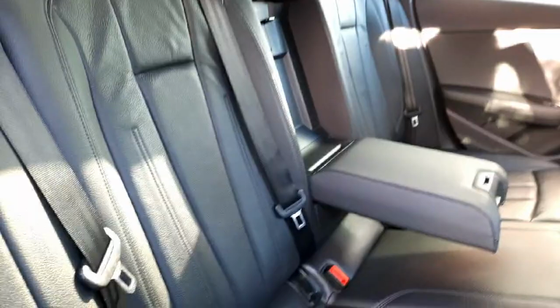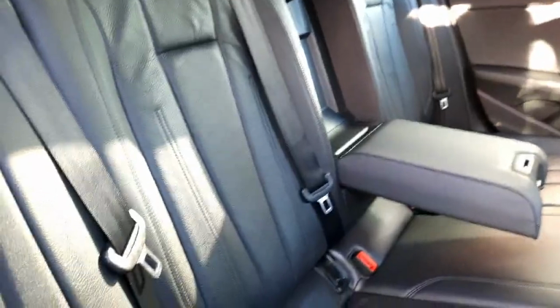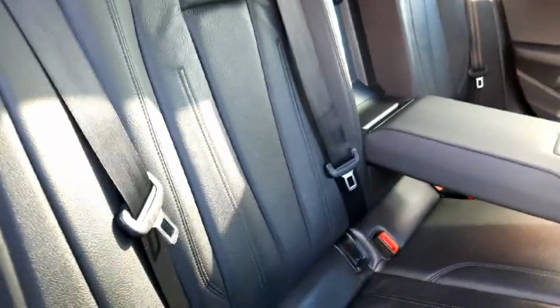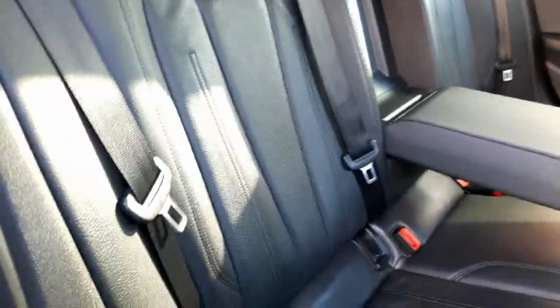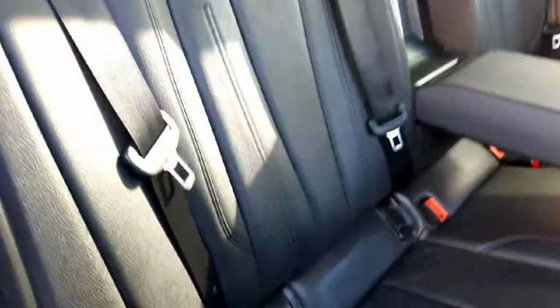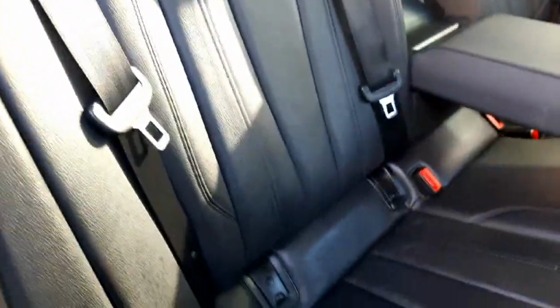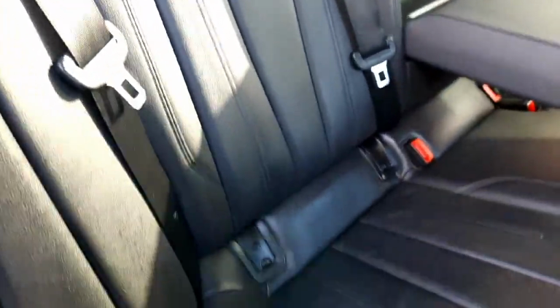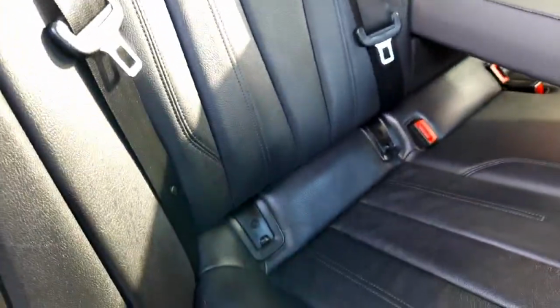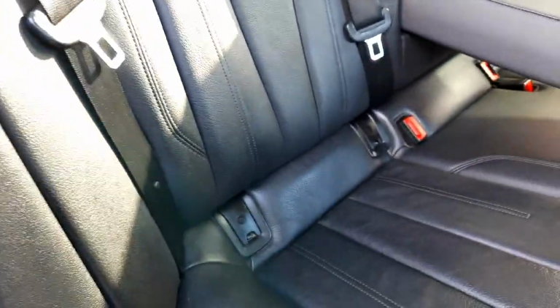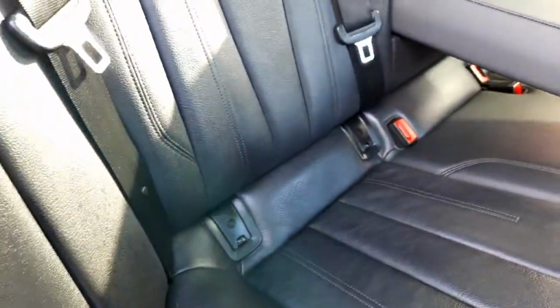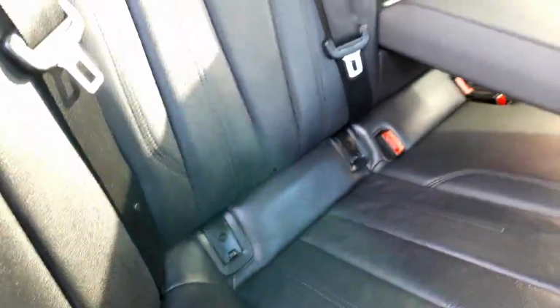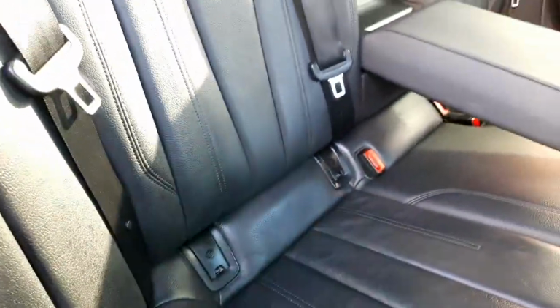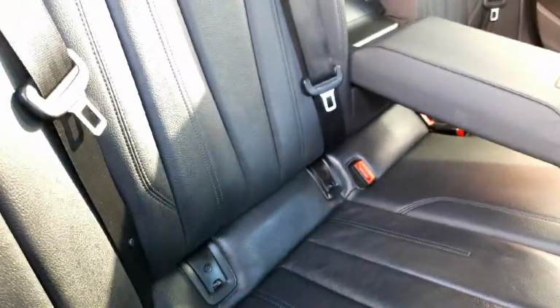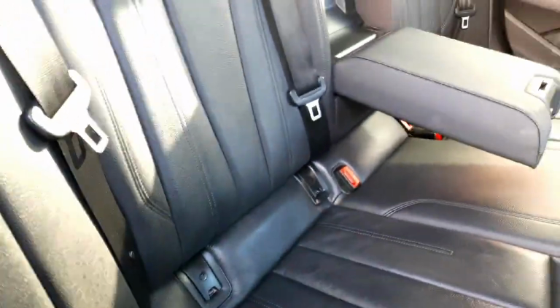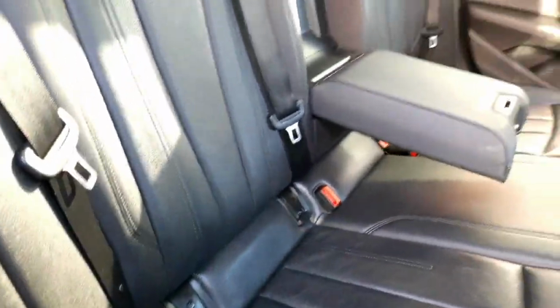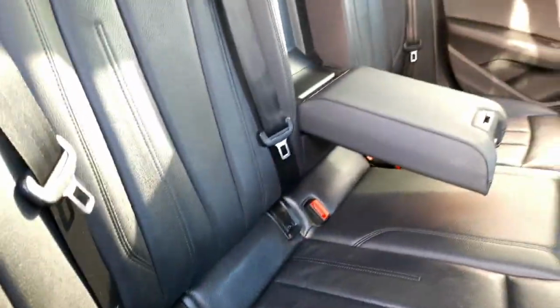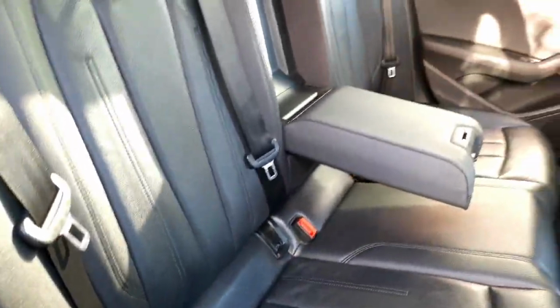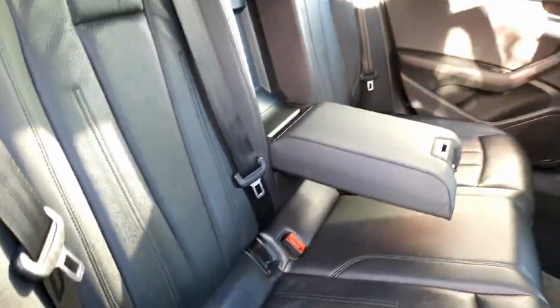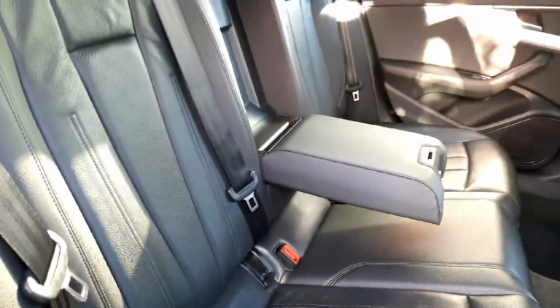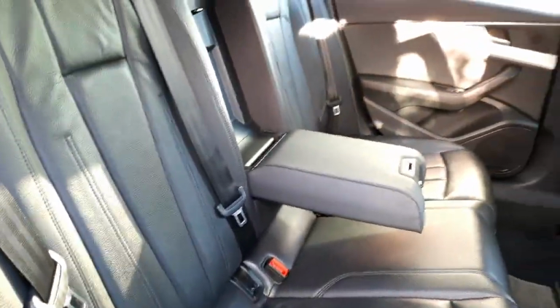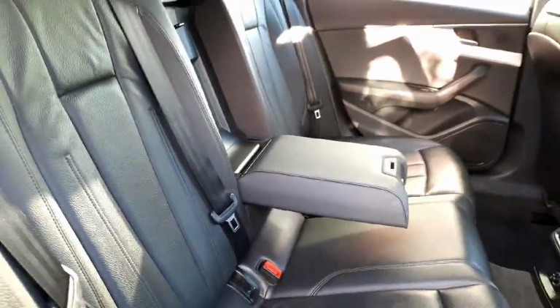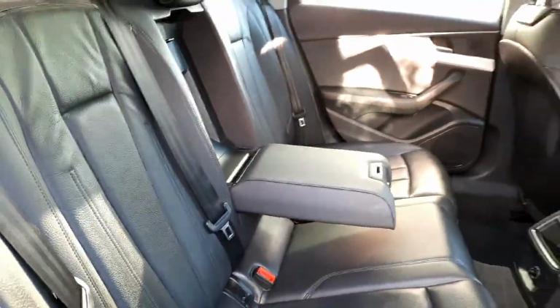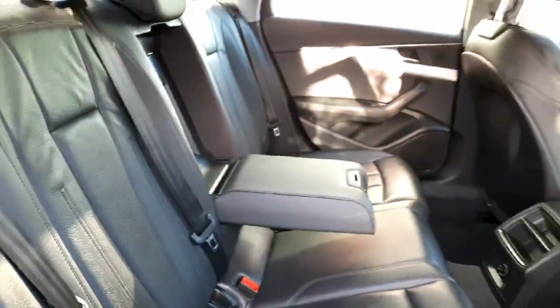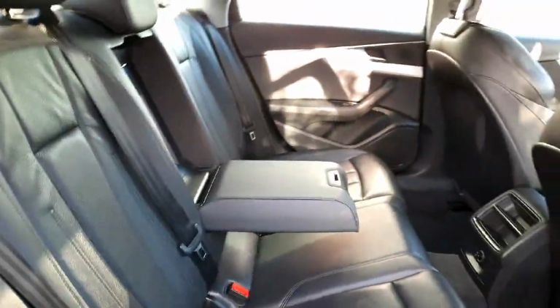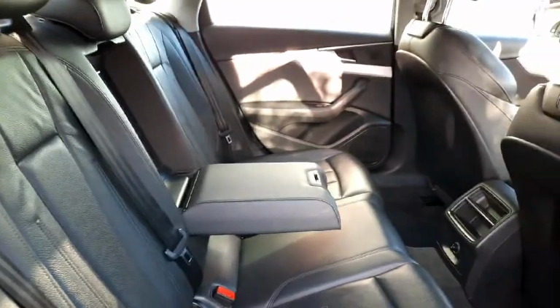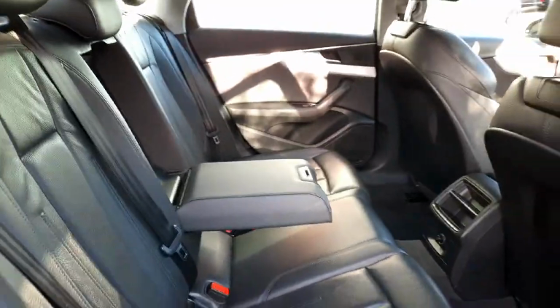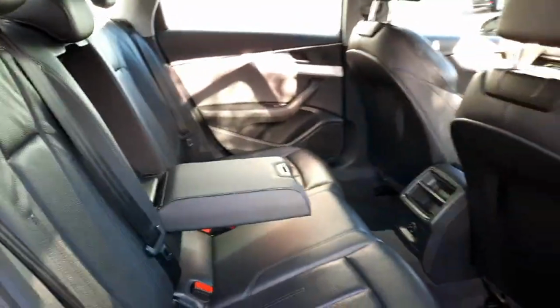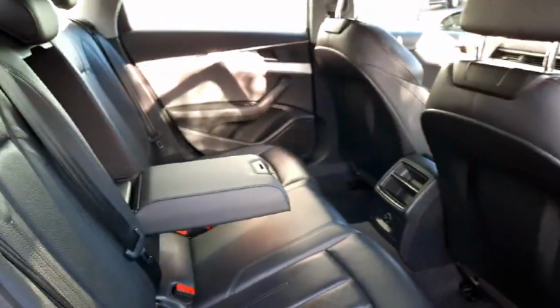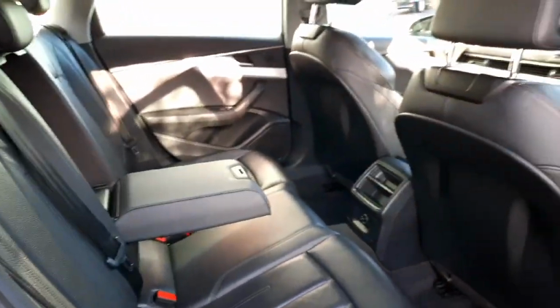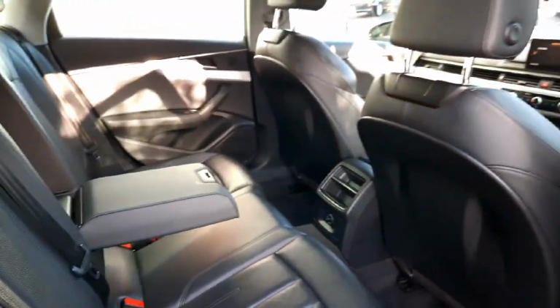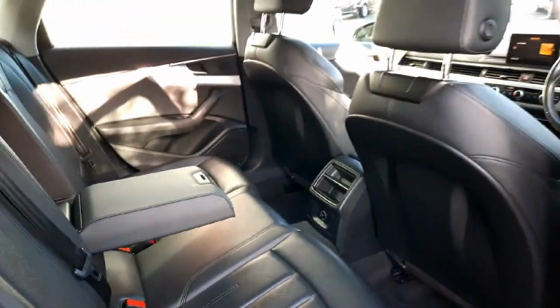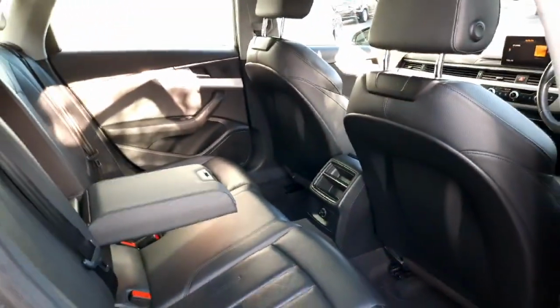It's also equipped with Isofix, so you can install any baby seat nice and easy without struggle.